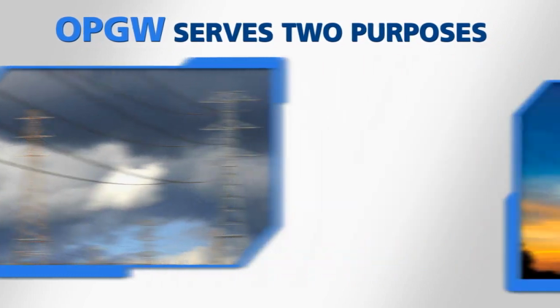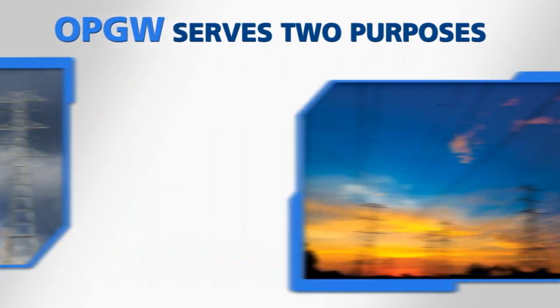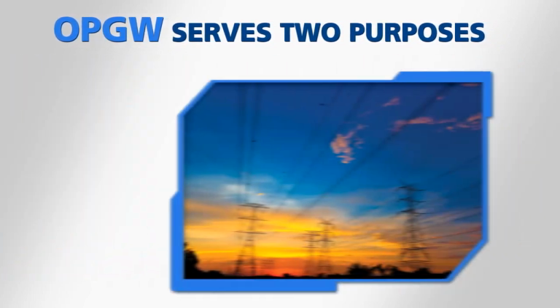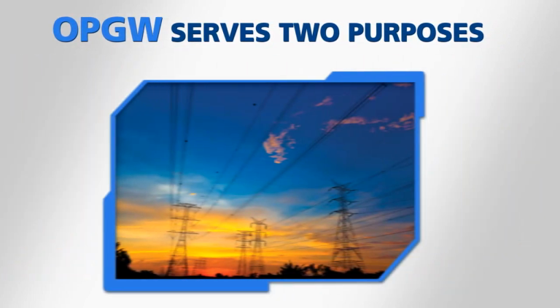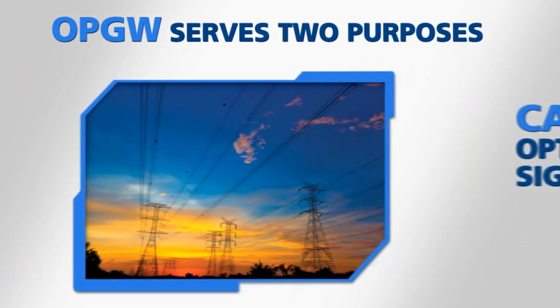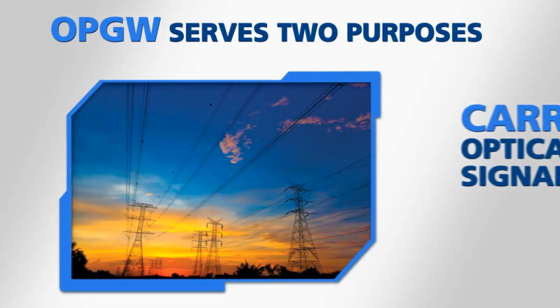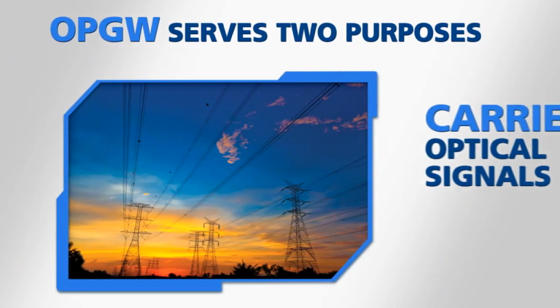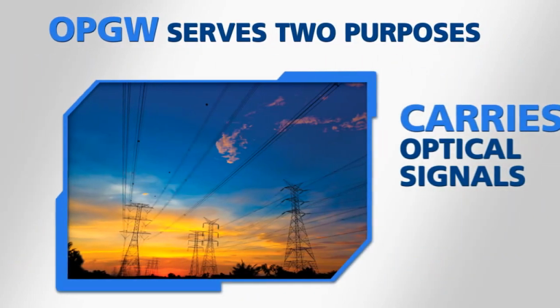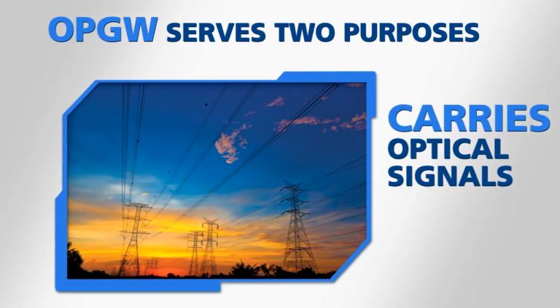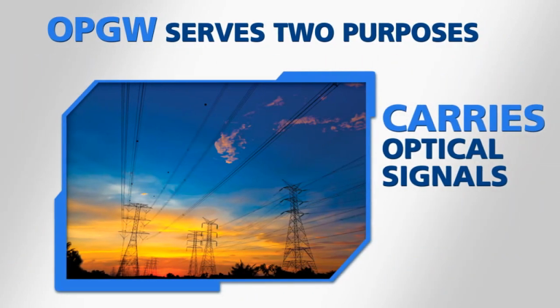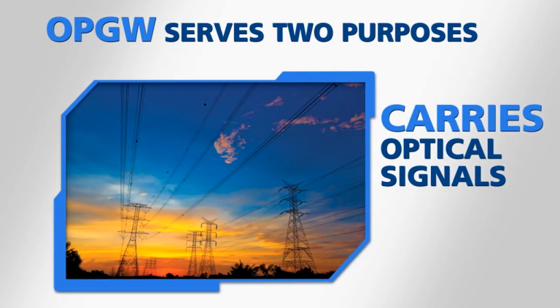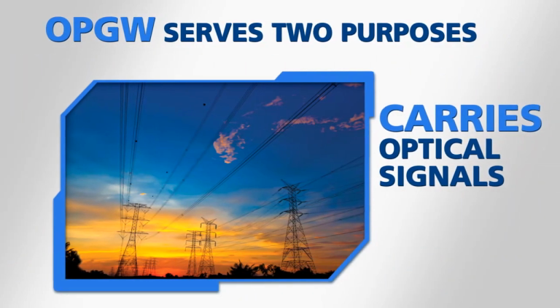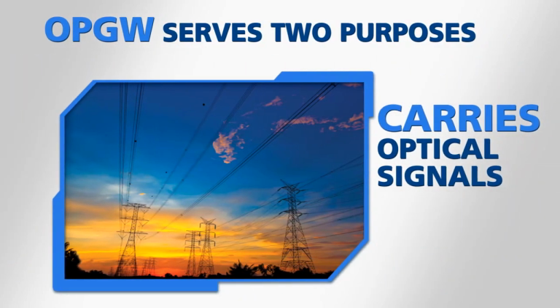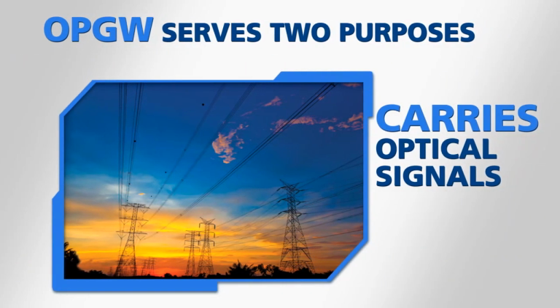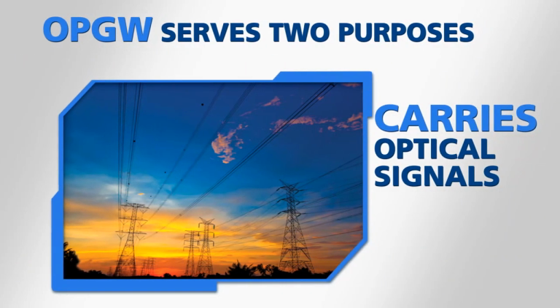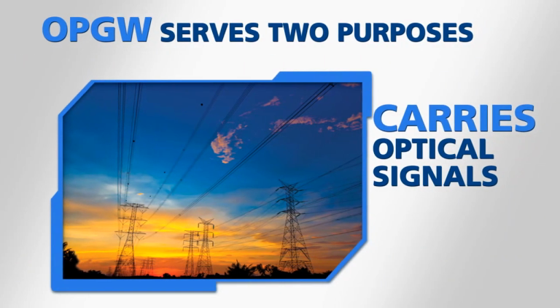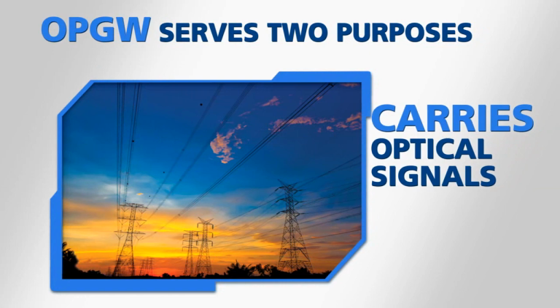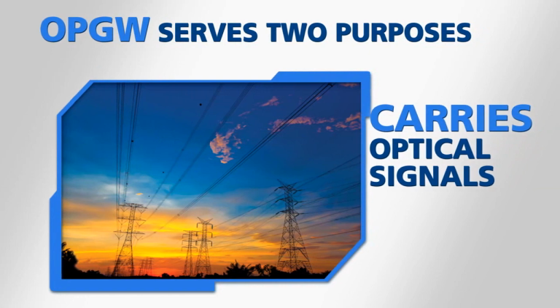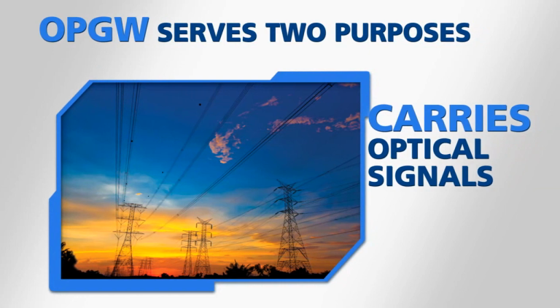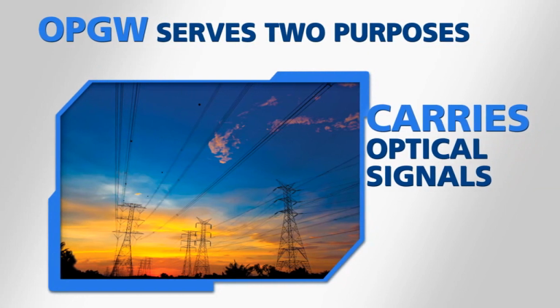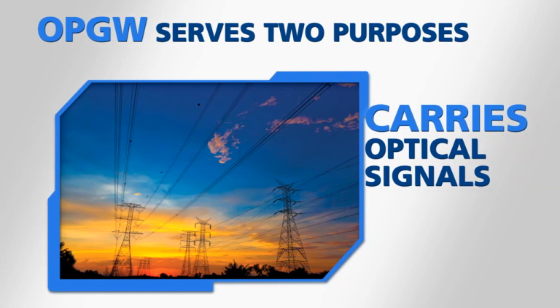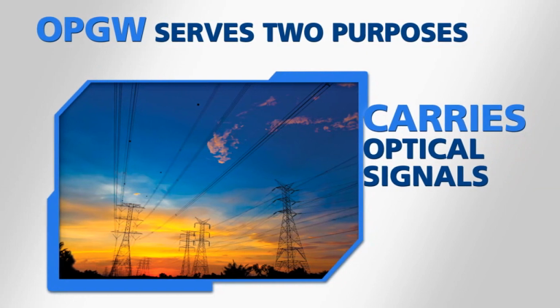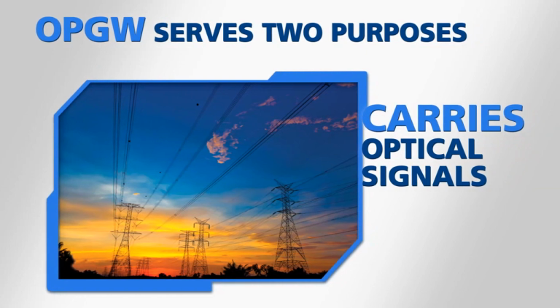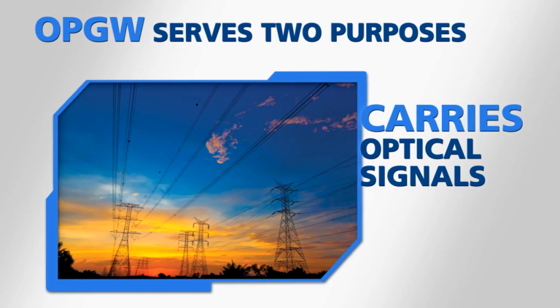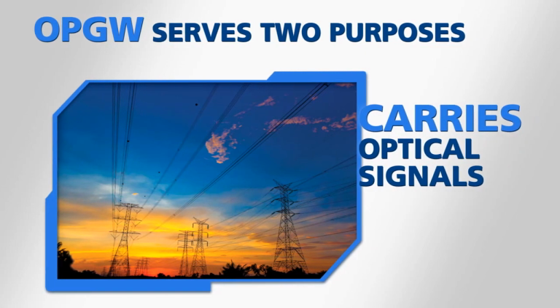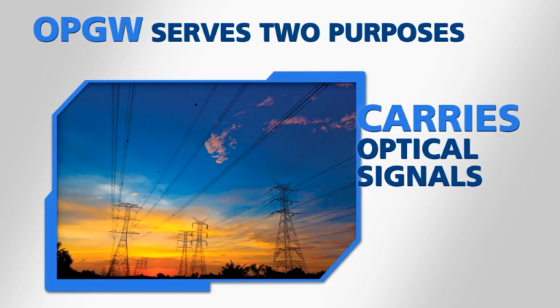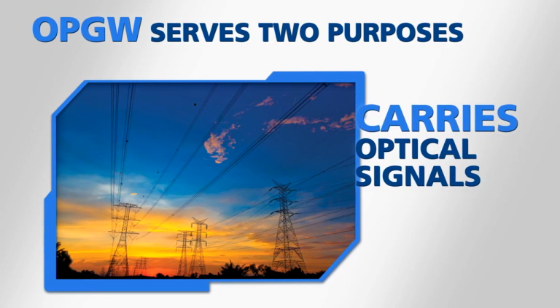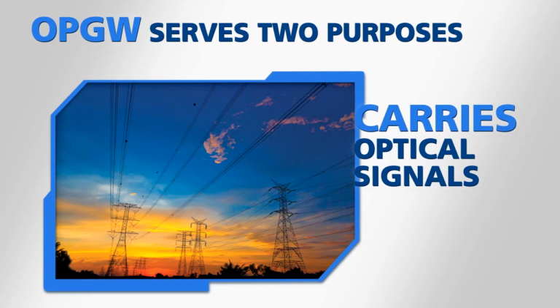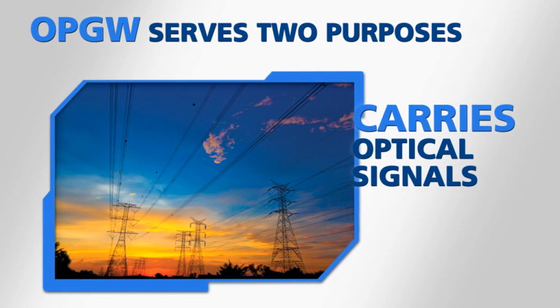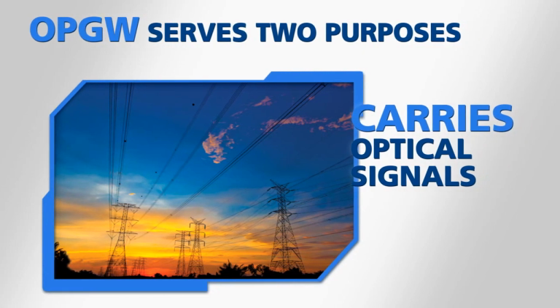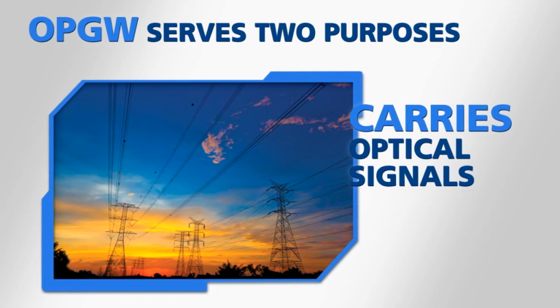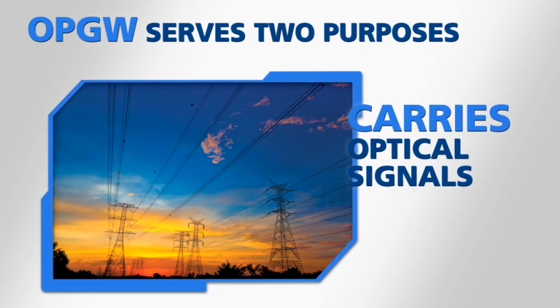Second, it carries optical signals which can be used for relaying and protection, SCADA, and other voice, video, and data applications.